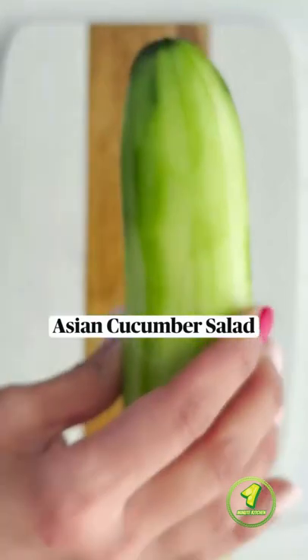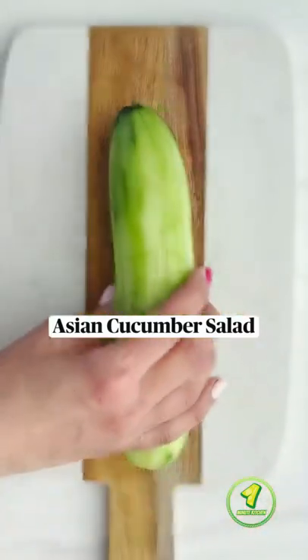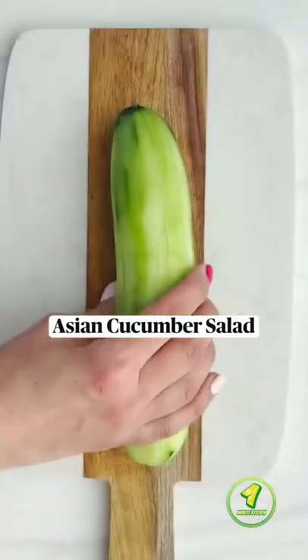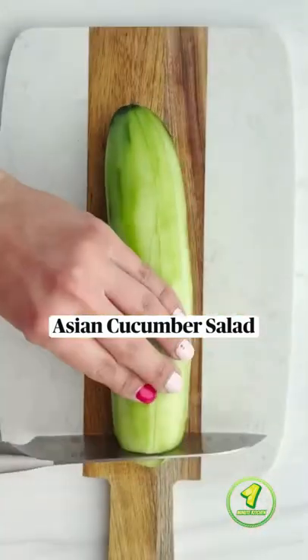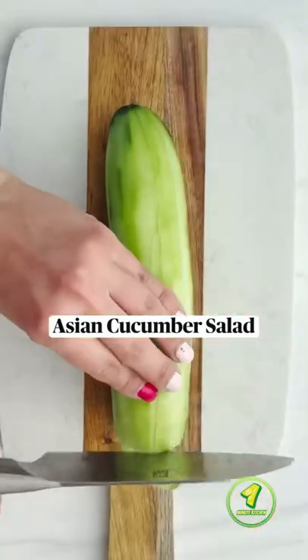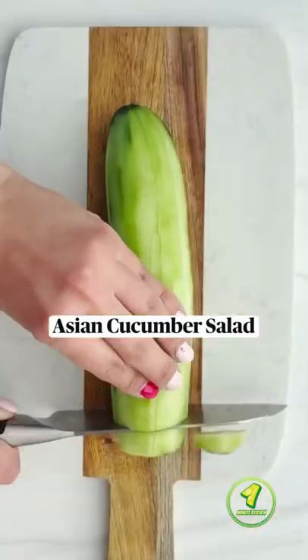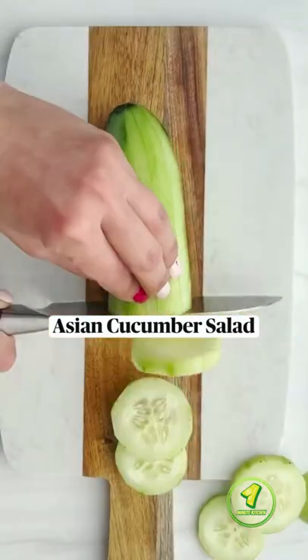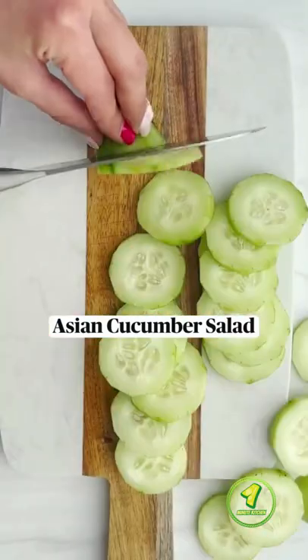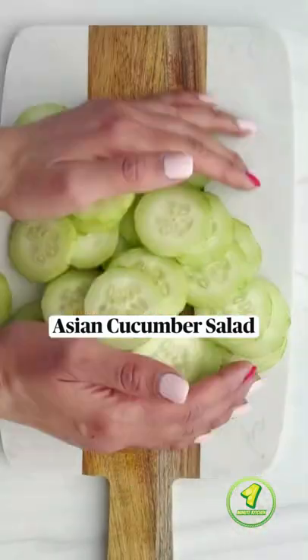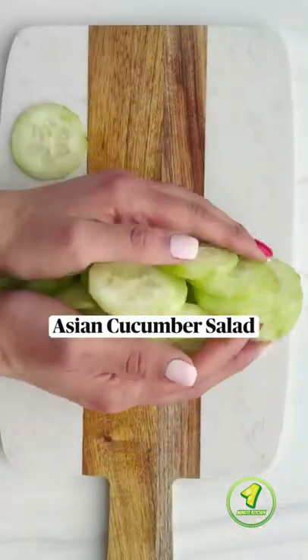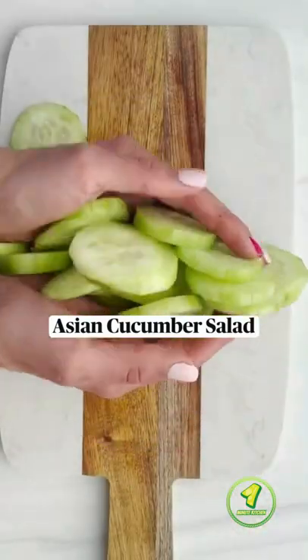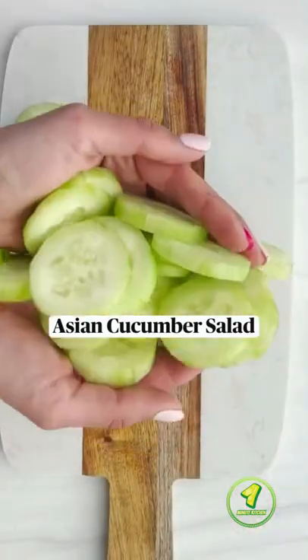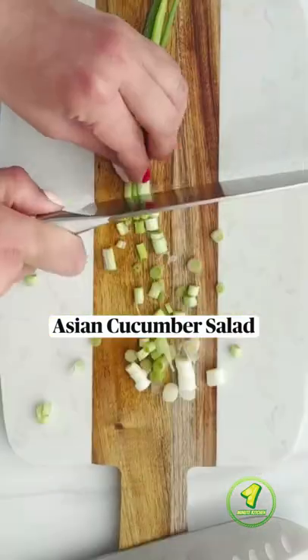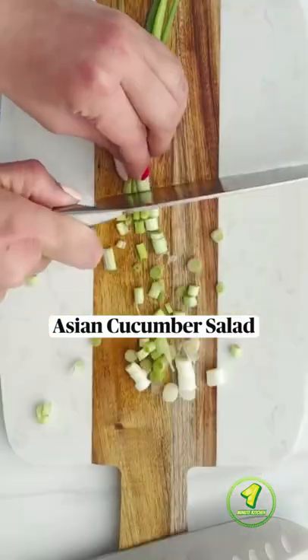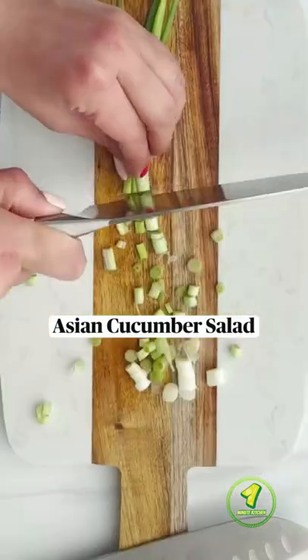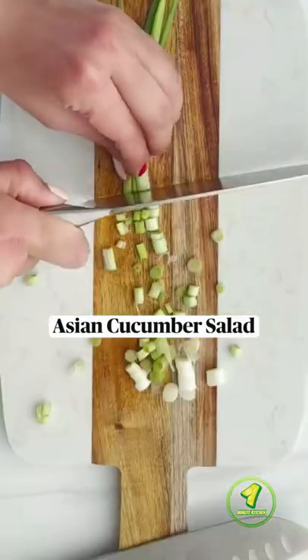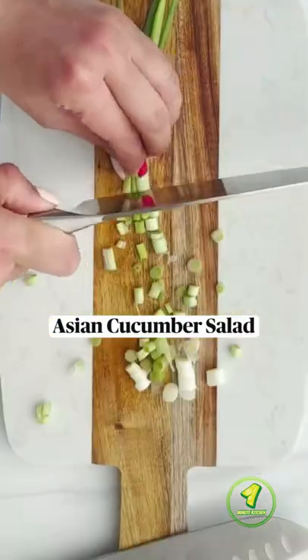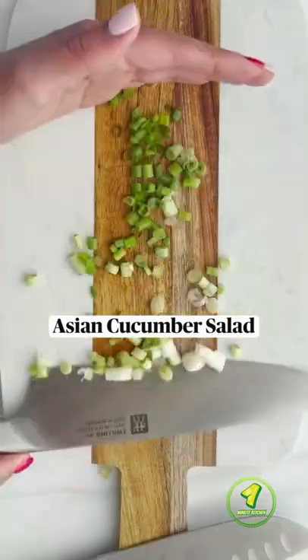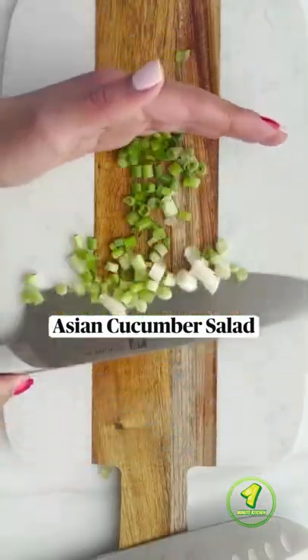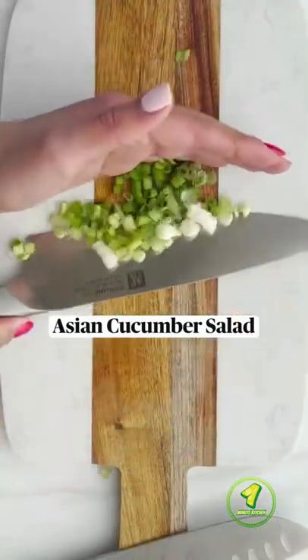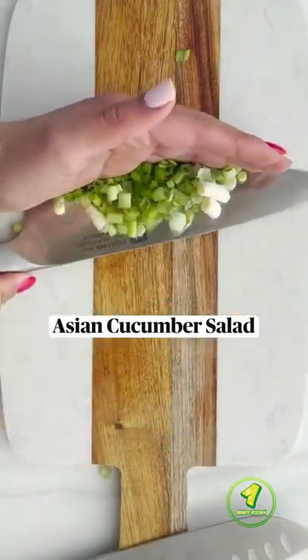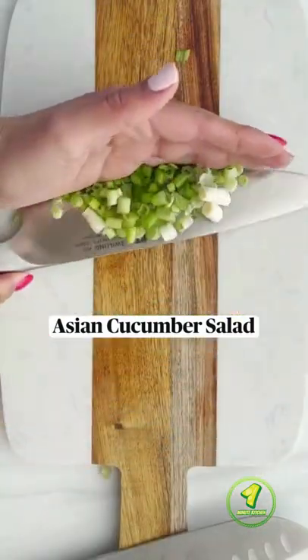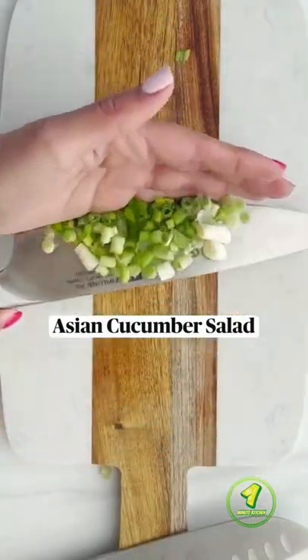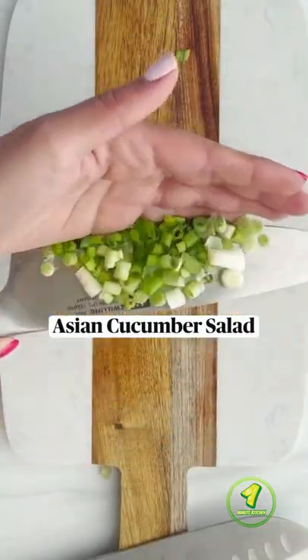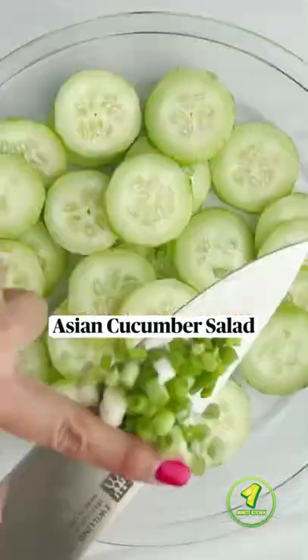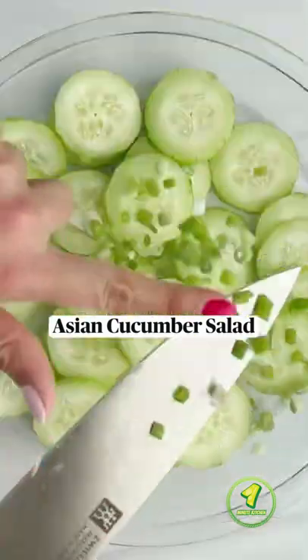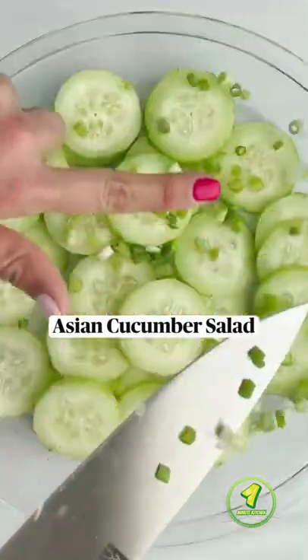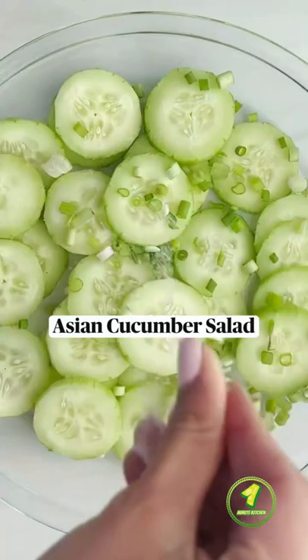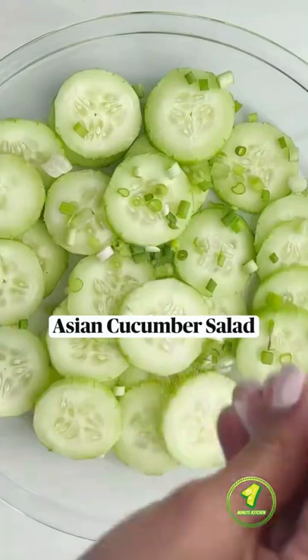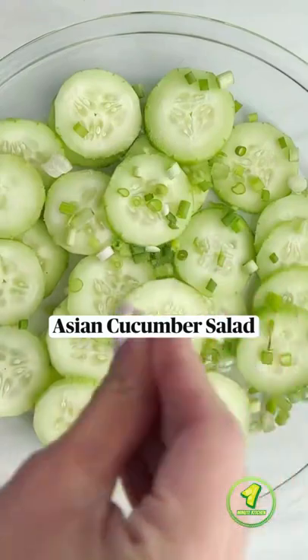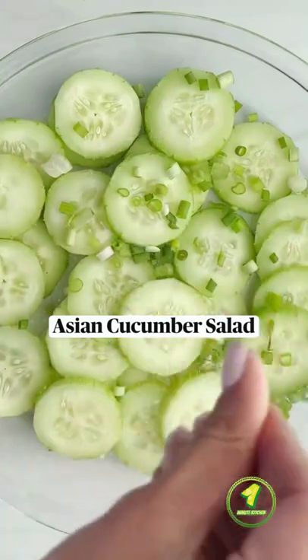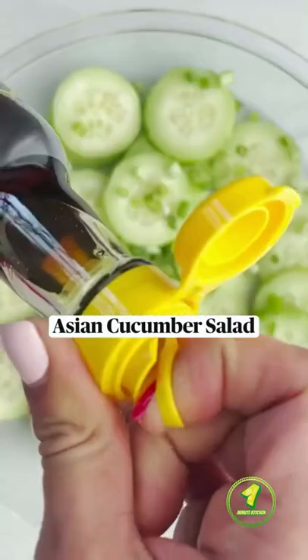Let's make an Asian-inspired cucumber salad. Slice your English cucumbers and green onions, and add them to a bowl with some salt.